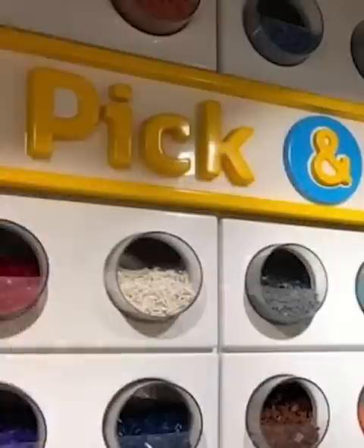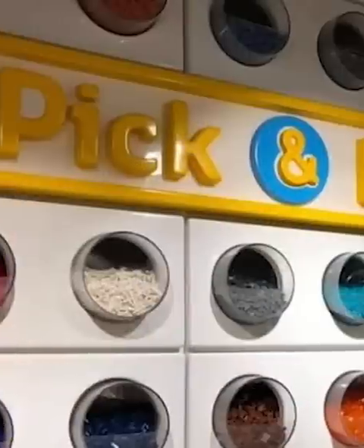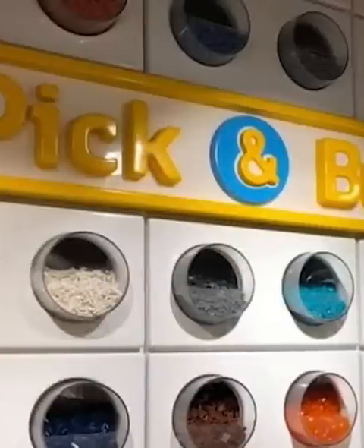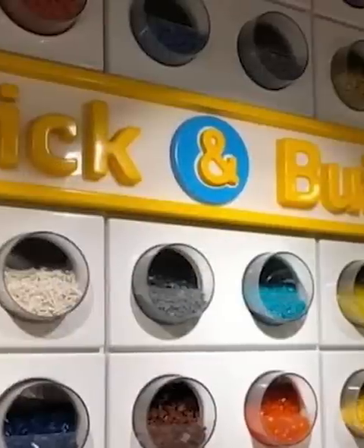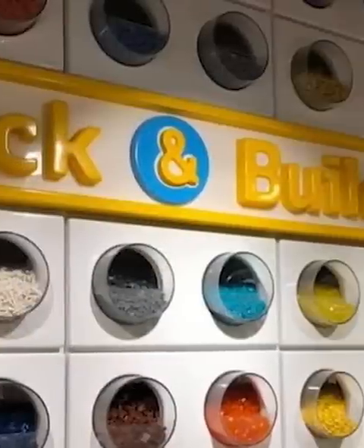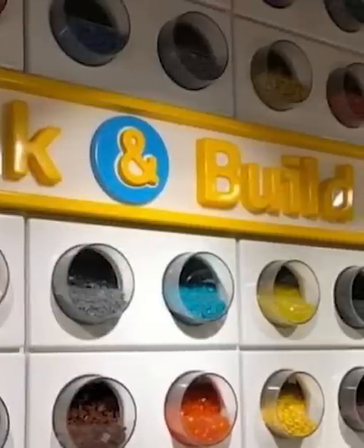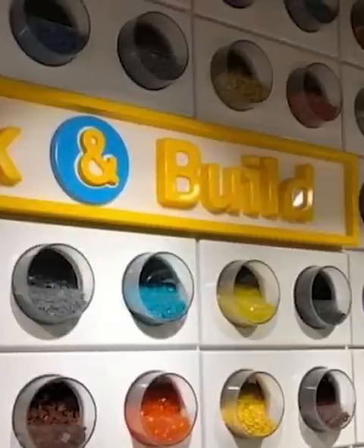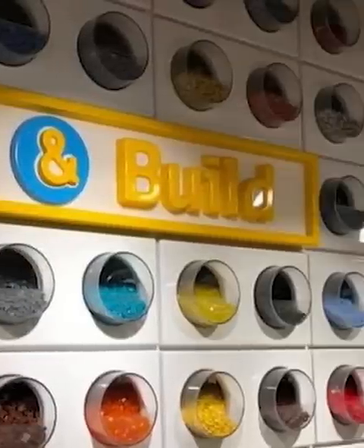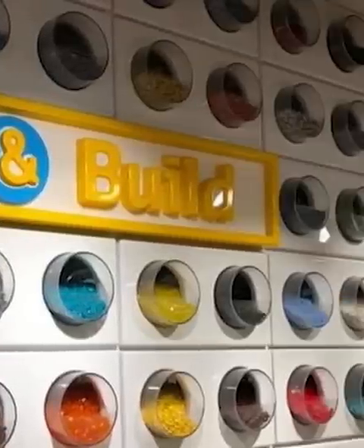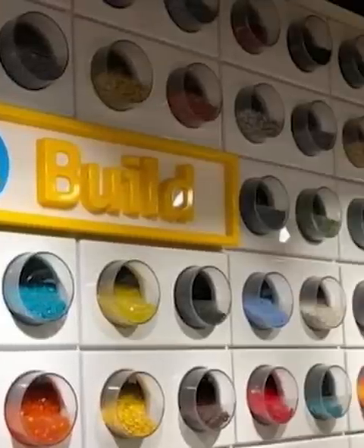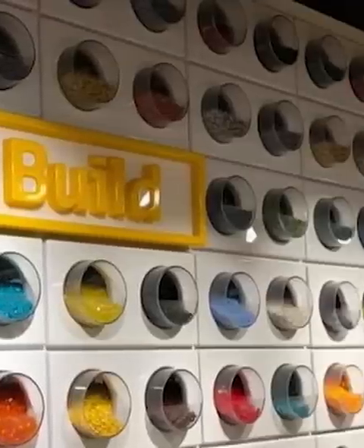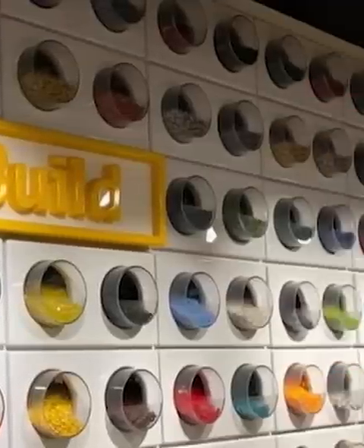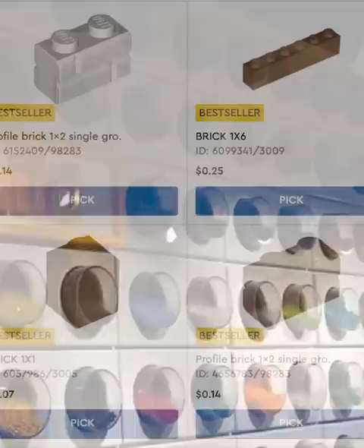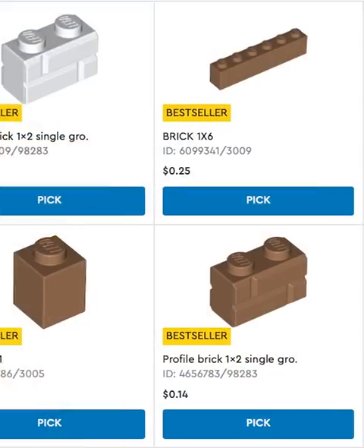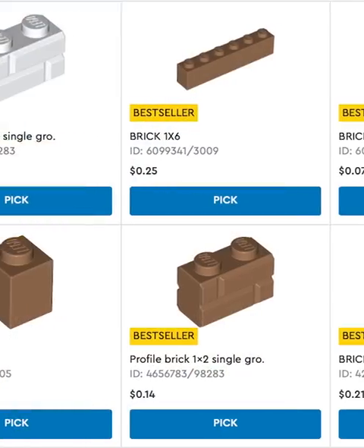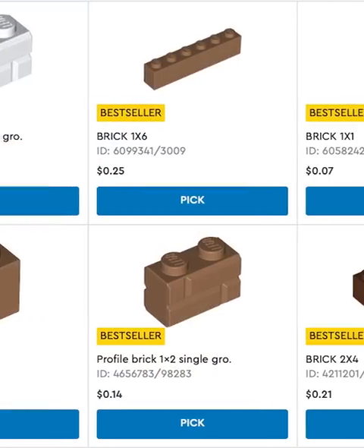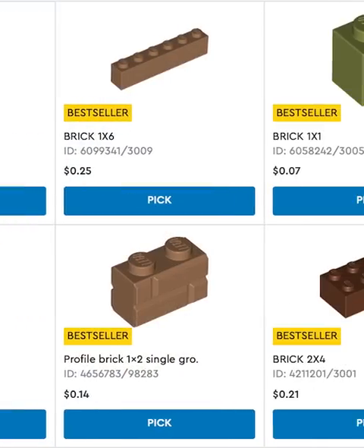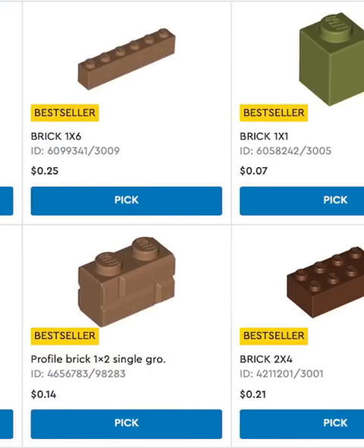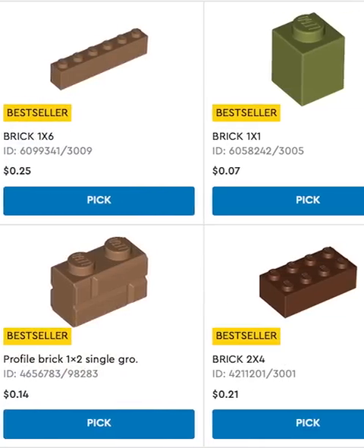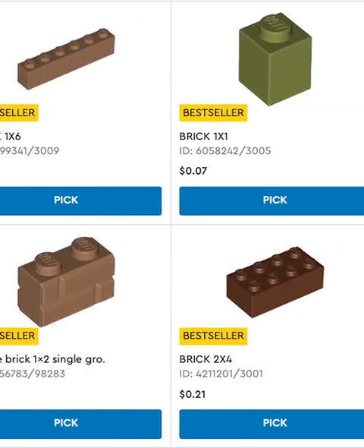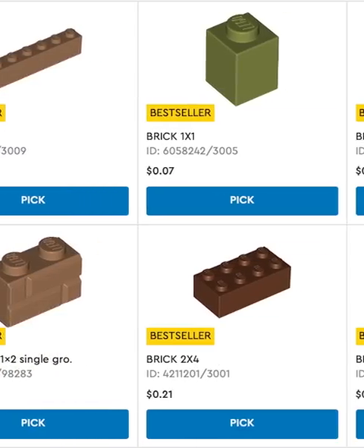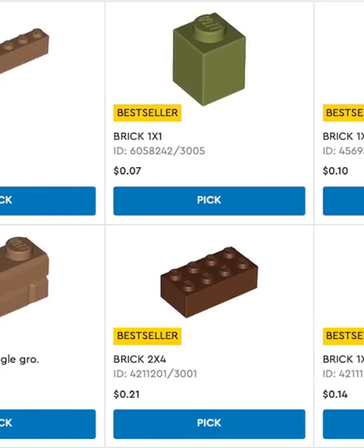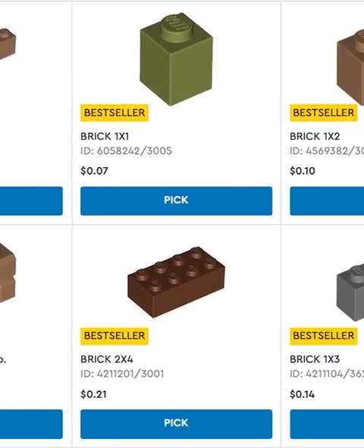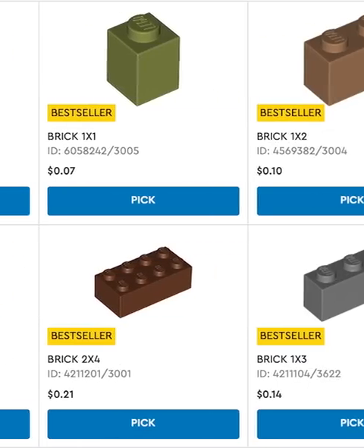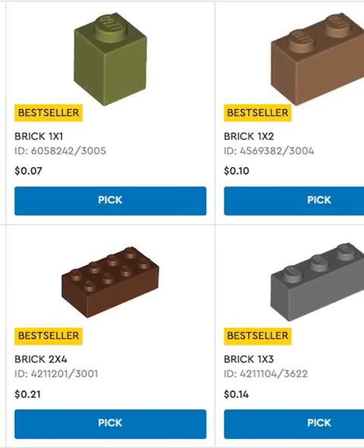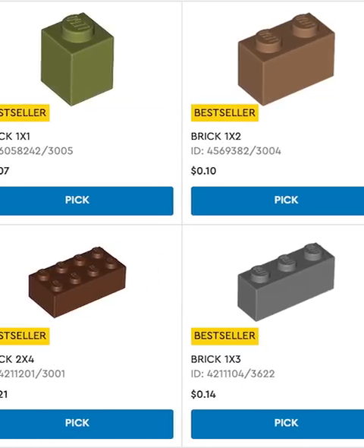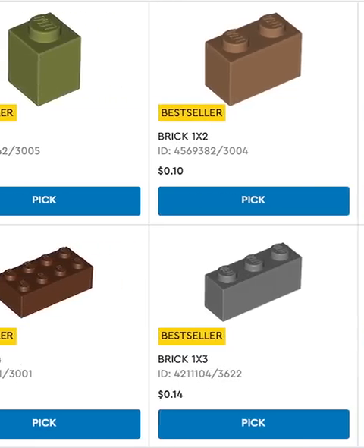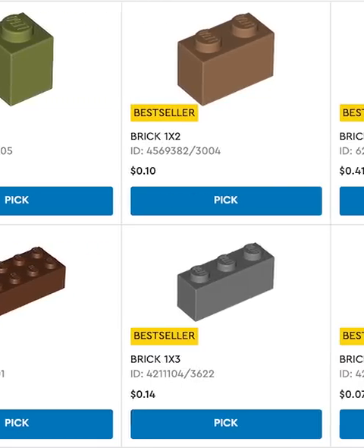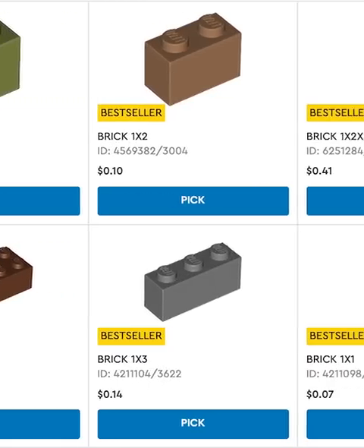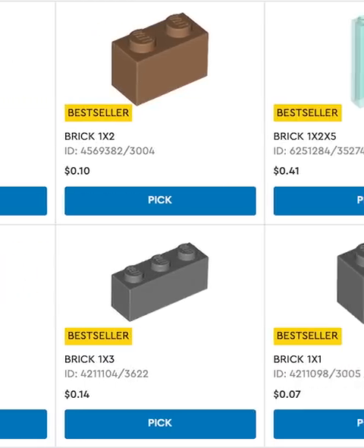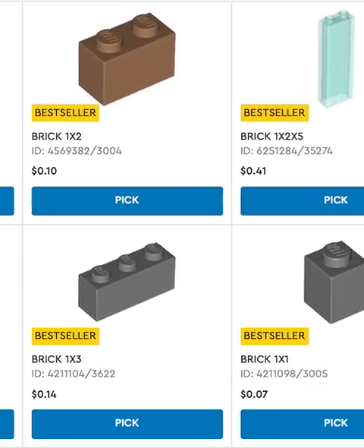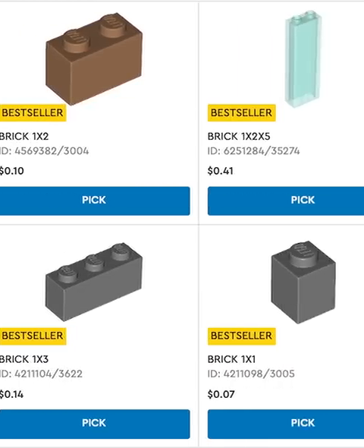First, buy straight from LEGO with their digital pick-a-brick wall. This is amazing if you need a bunch of normal bricks like 1x4s or 1x6s.